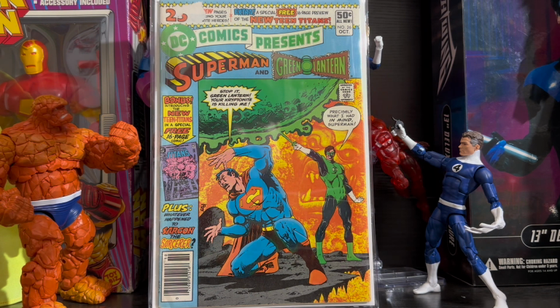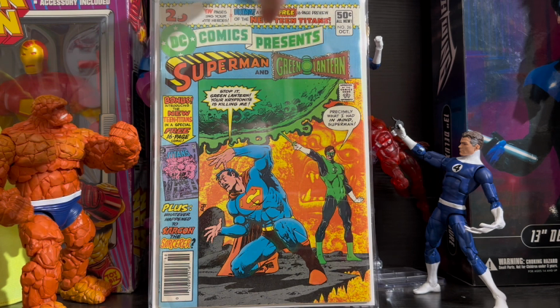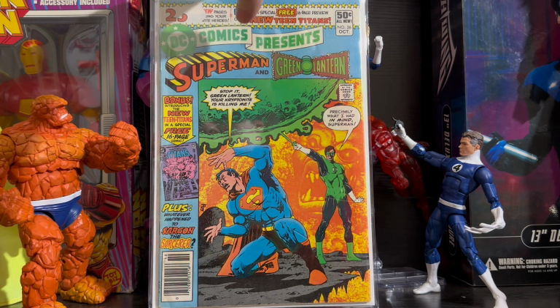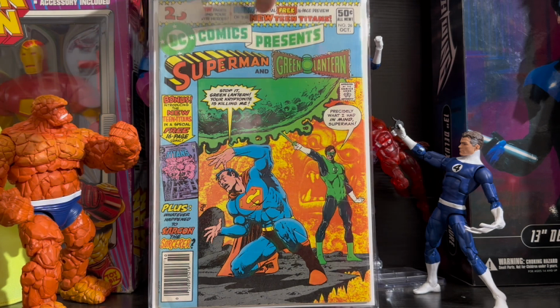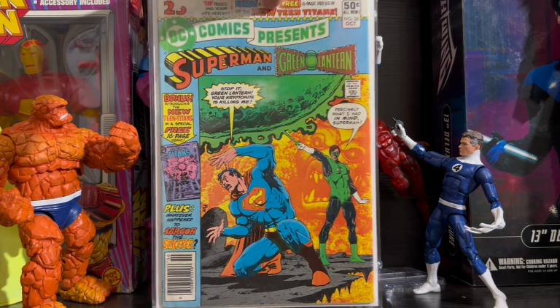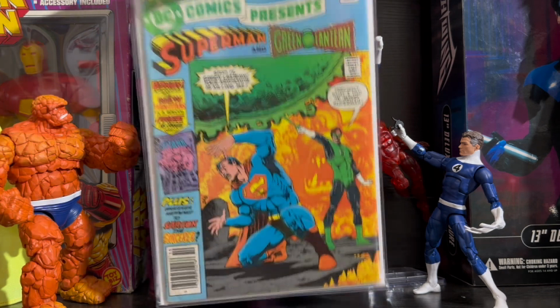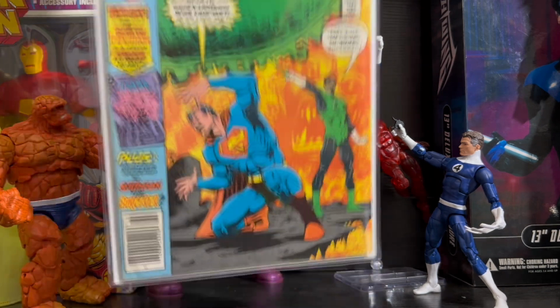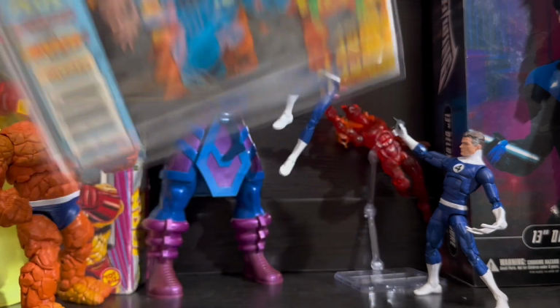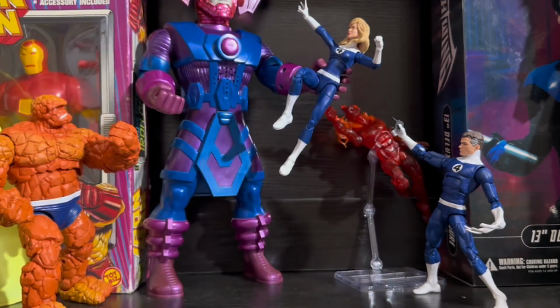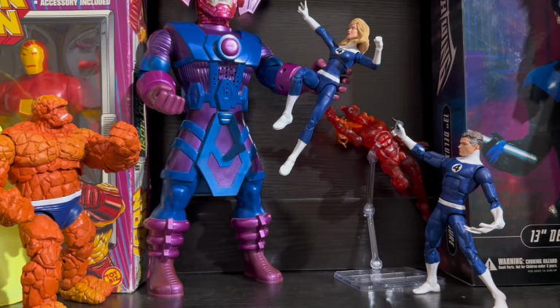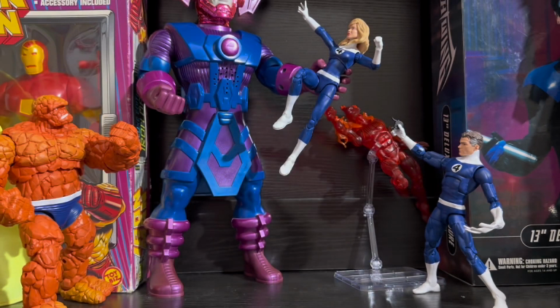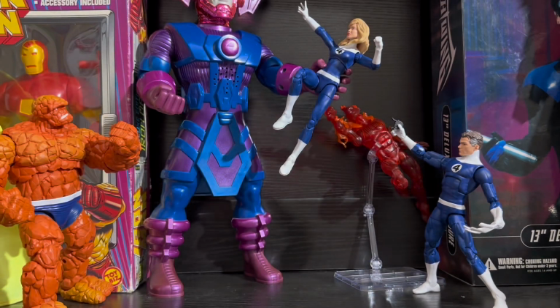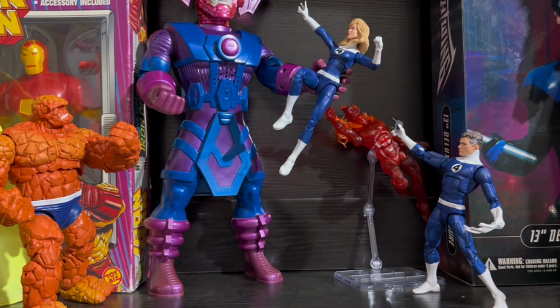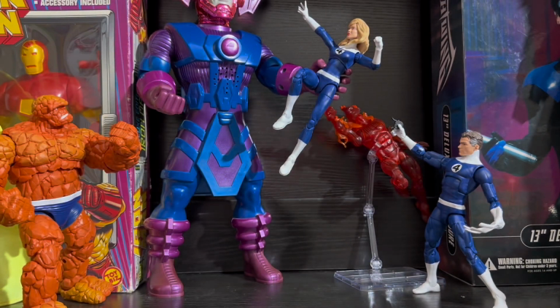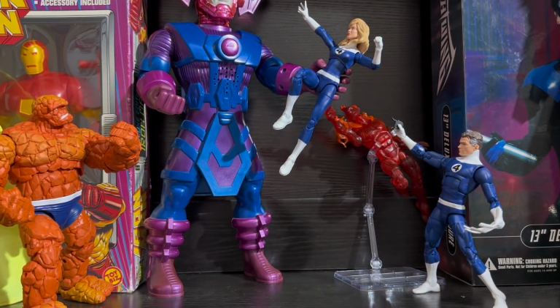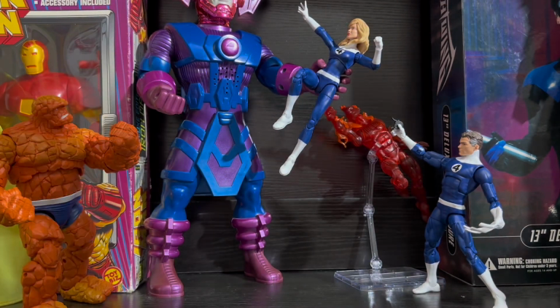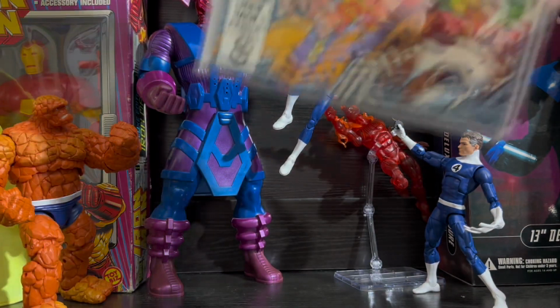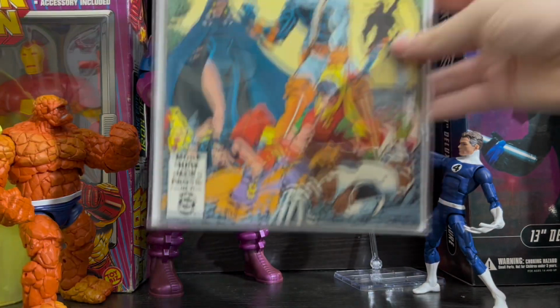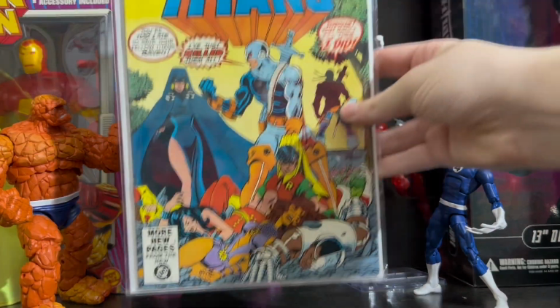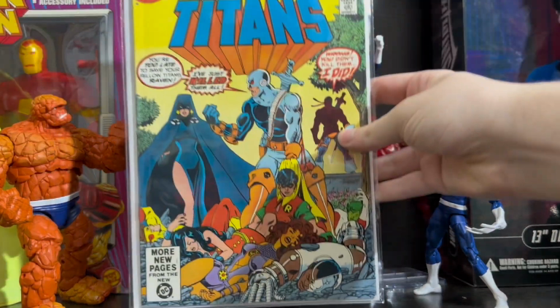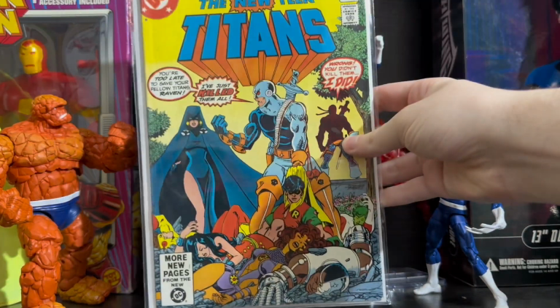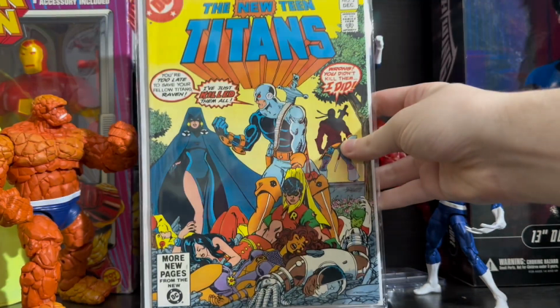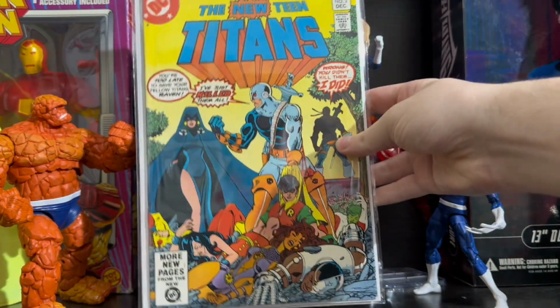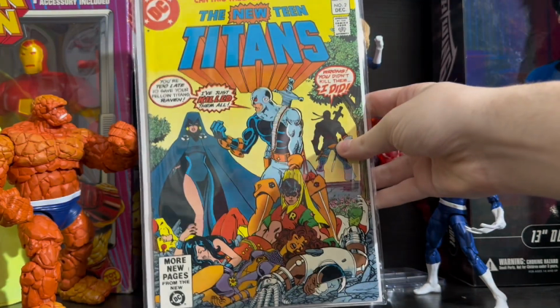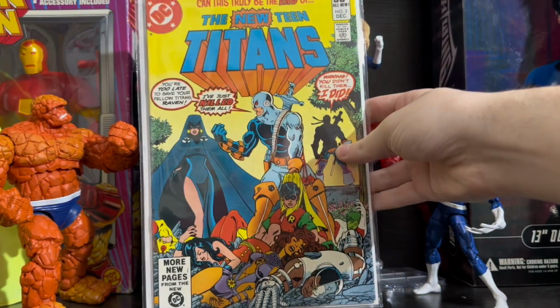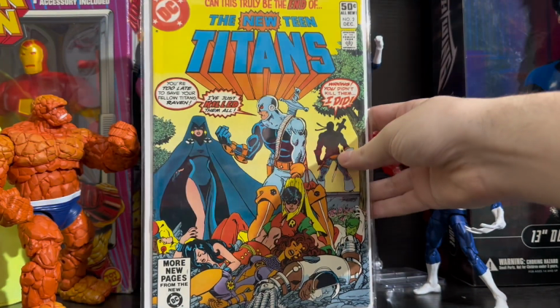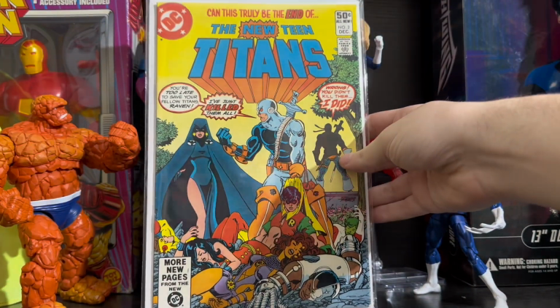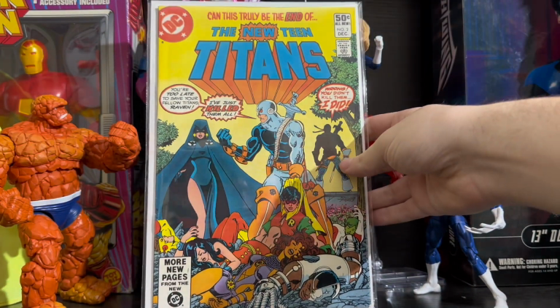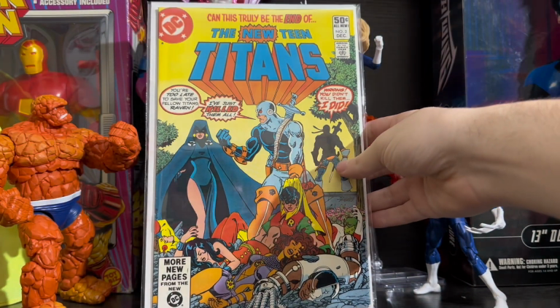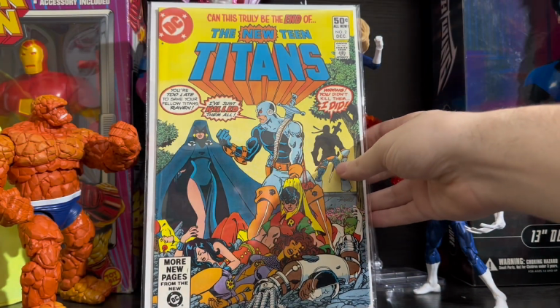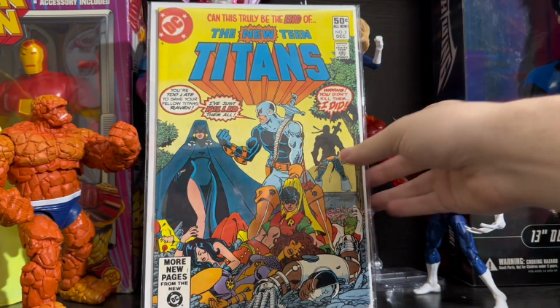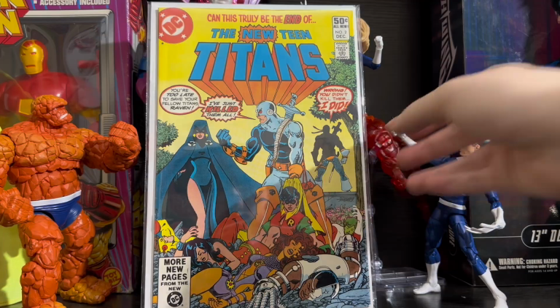And the last book for today is New Teen Titans issue 2 — the first appearance of Deathstroke.